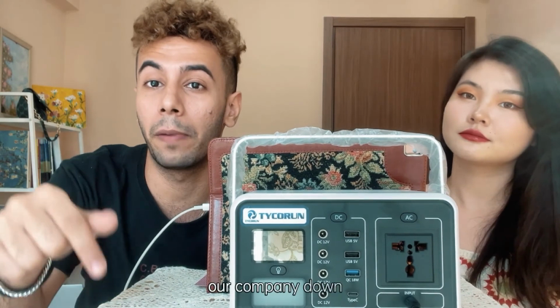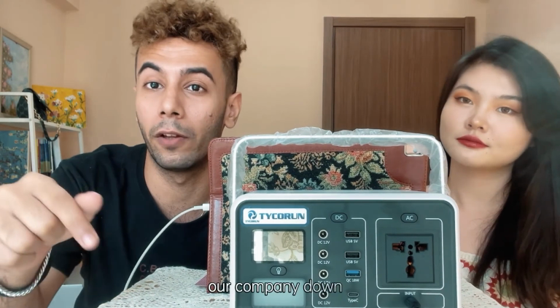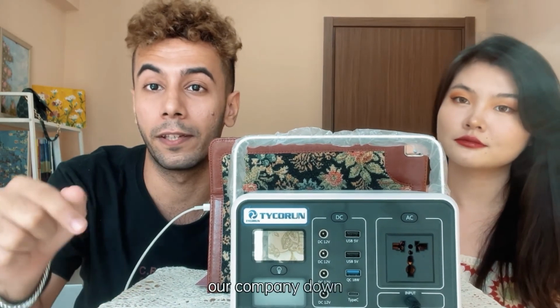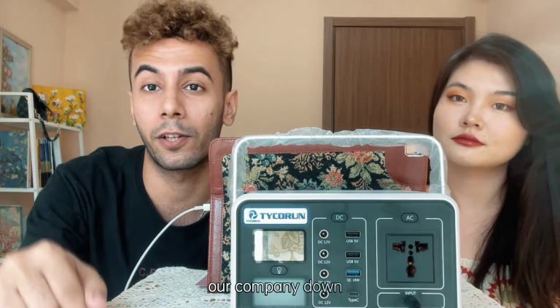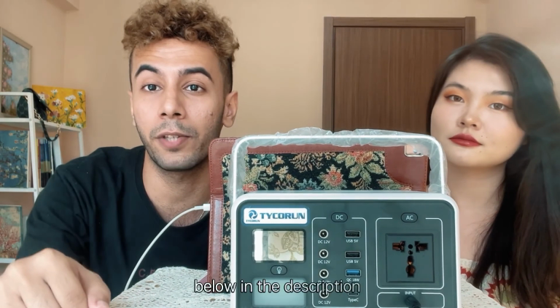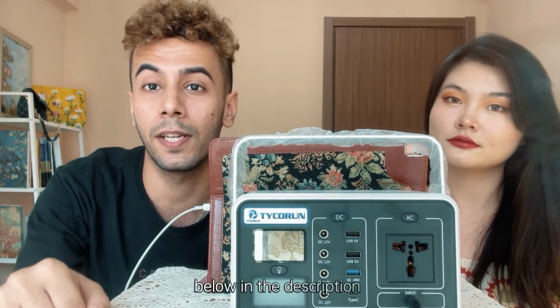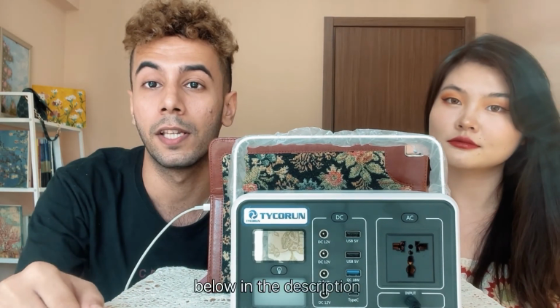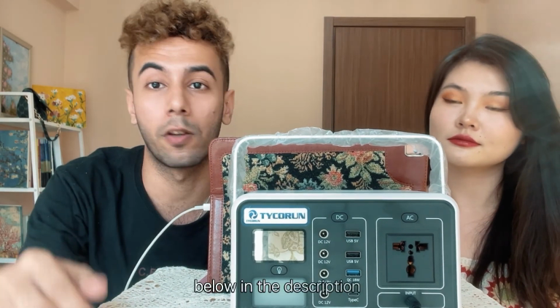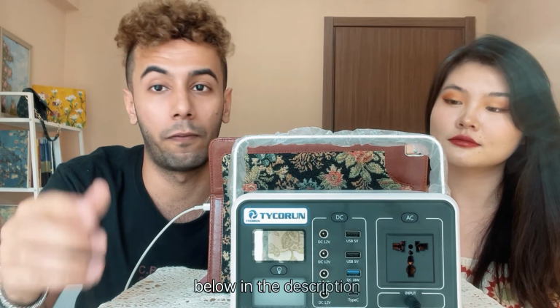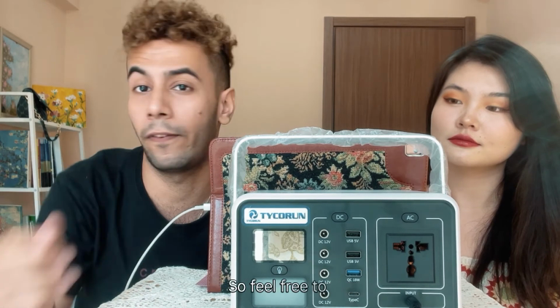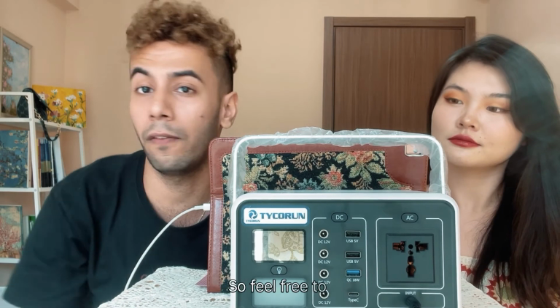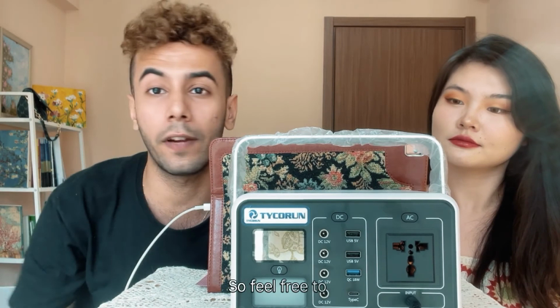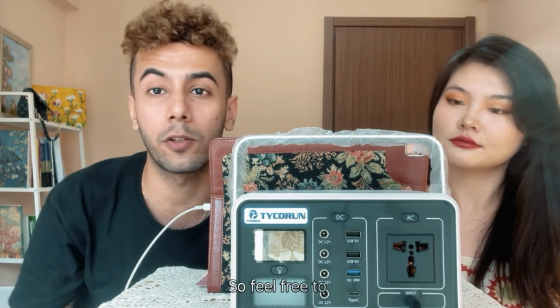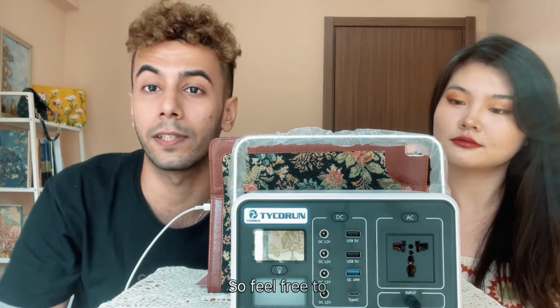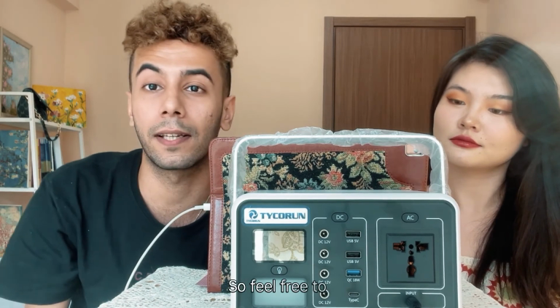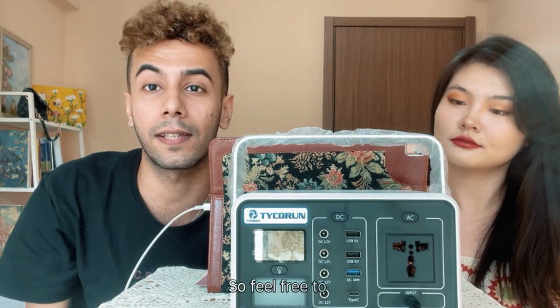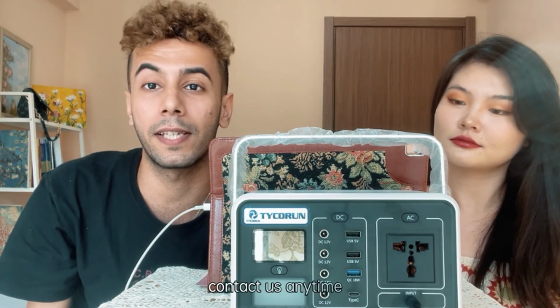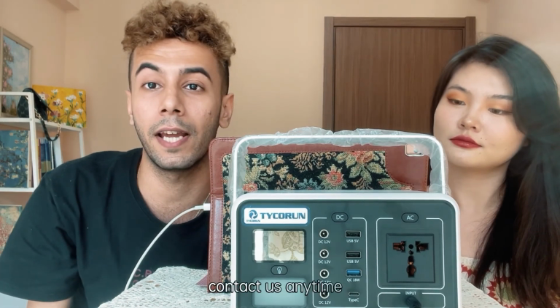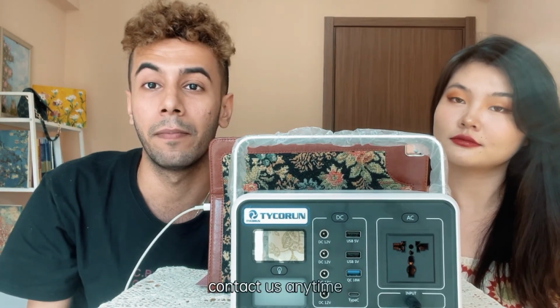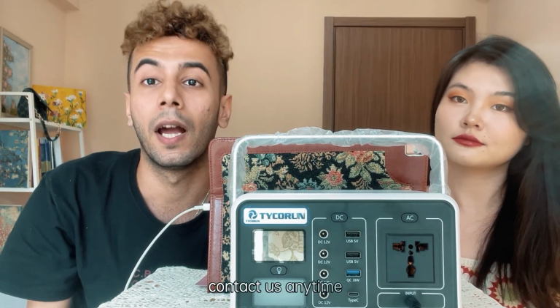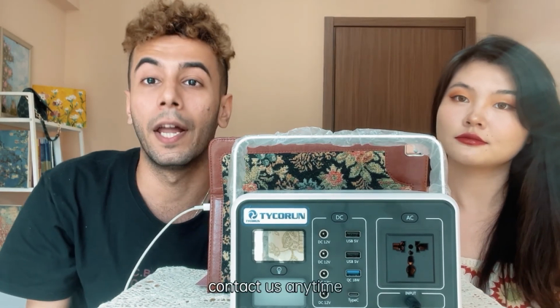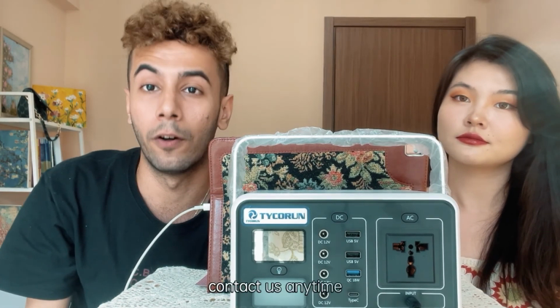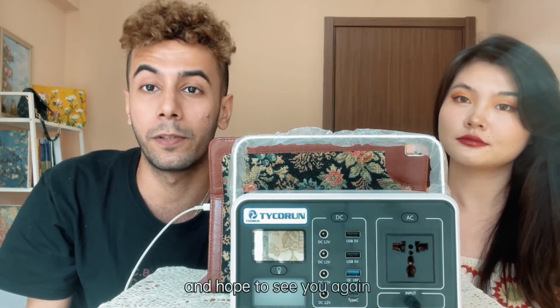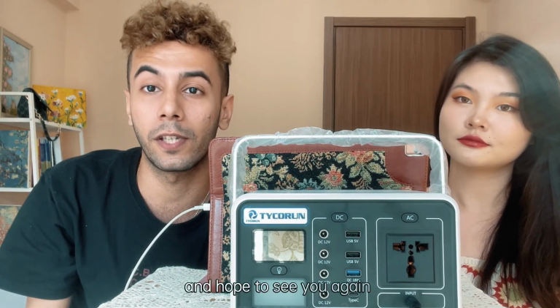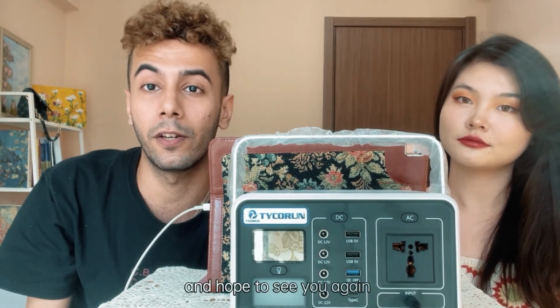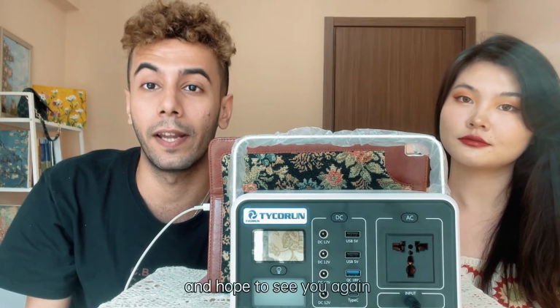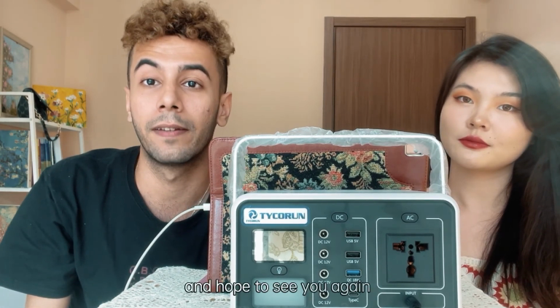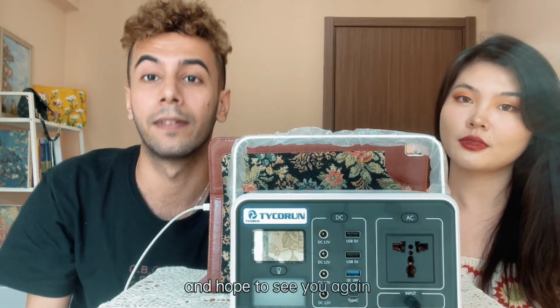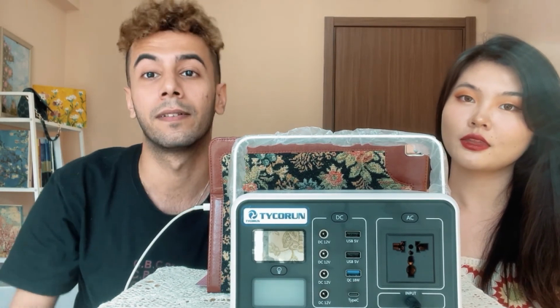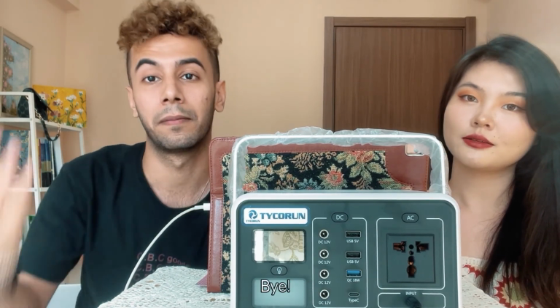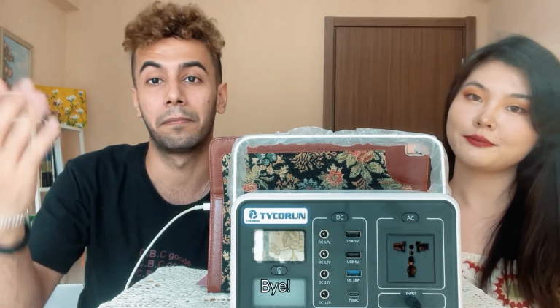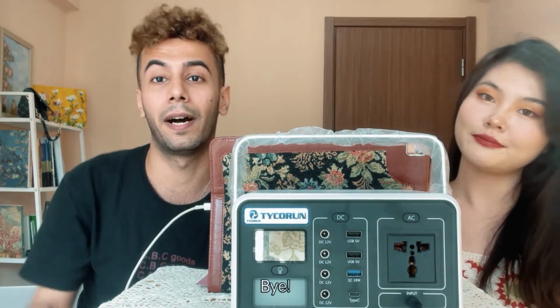Thank you Nora for everything. We will leave our company contact information in the description below, so feel free to contact us anytime. Hope to see you again — bye!